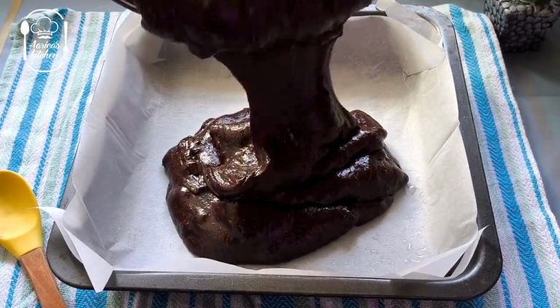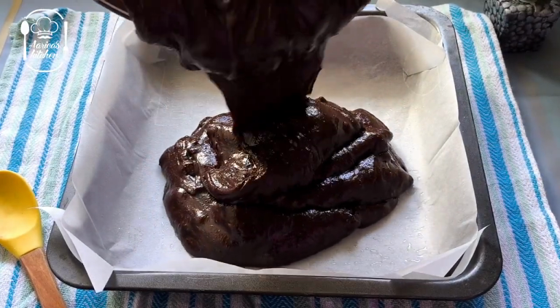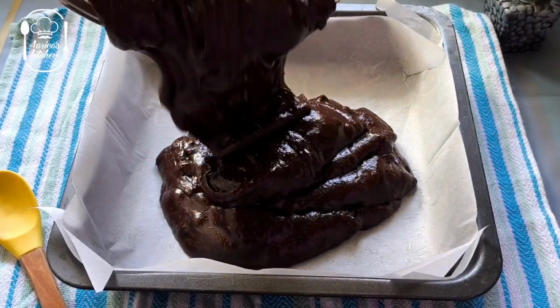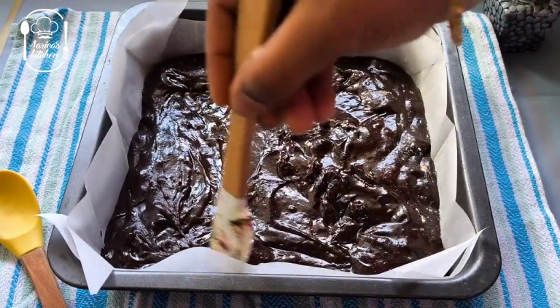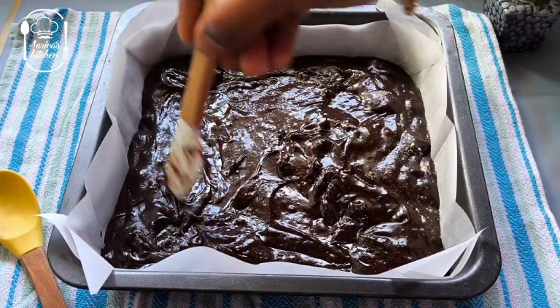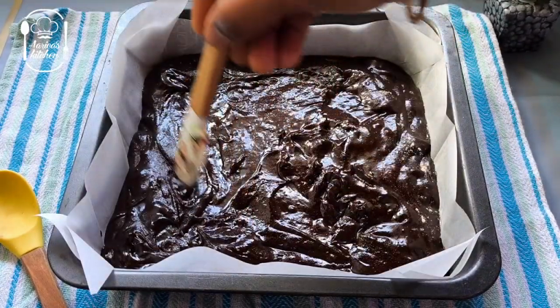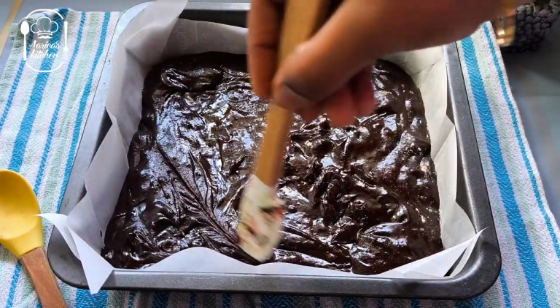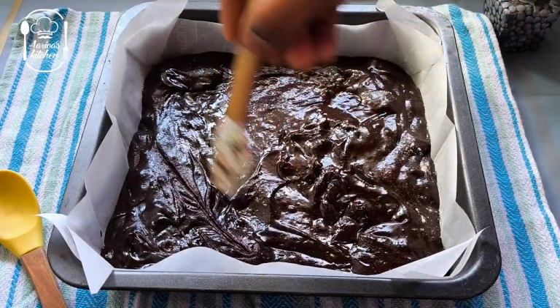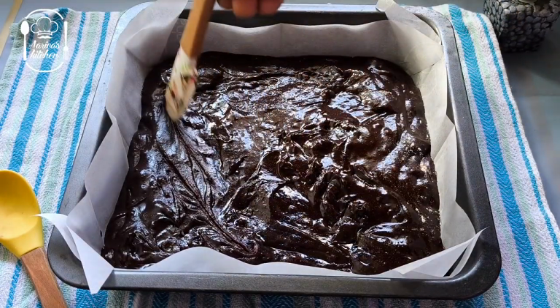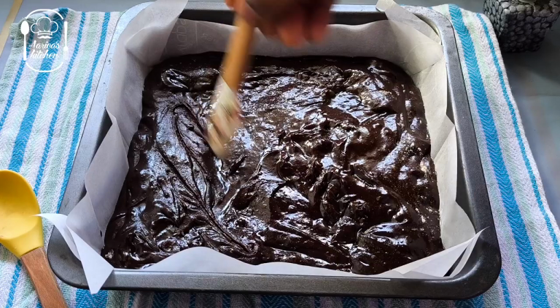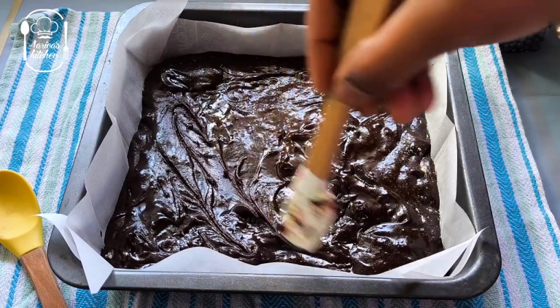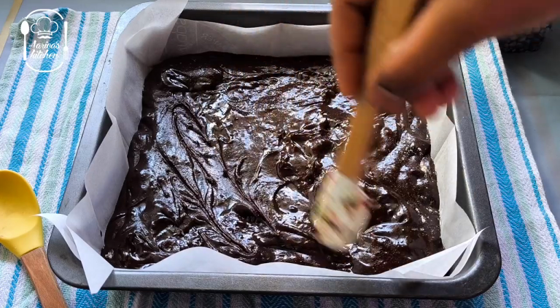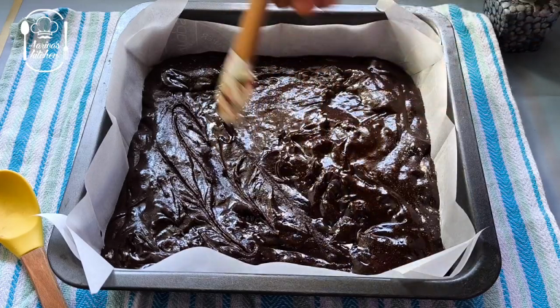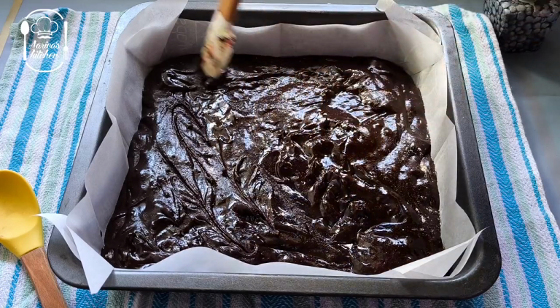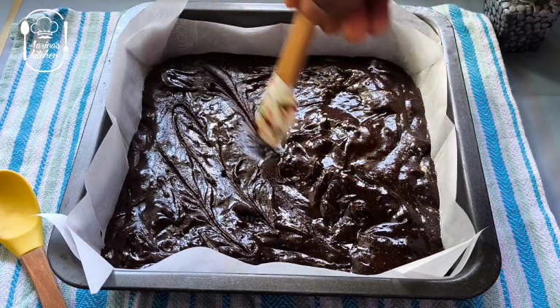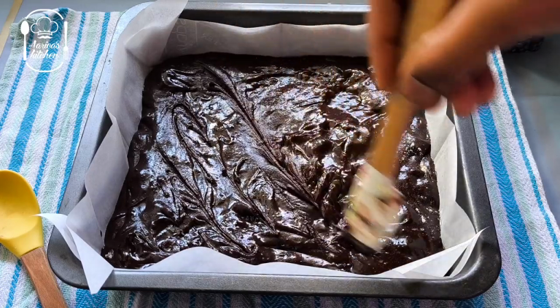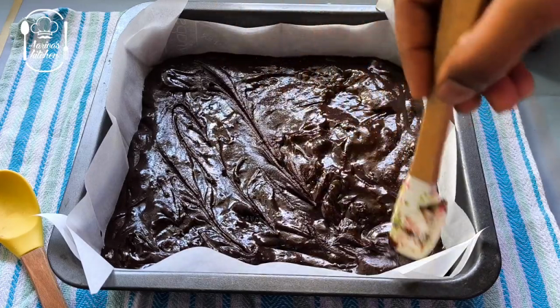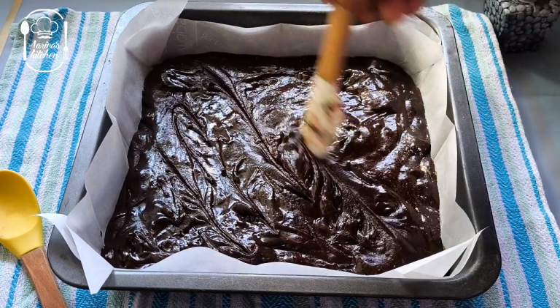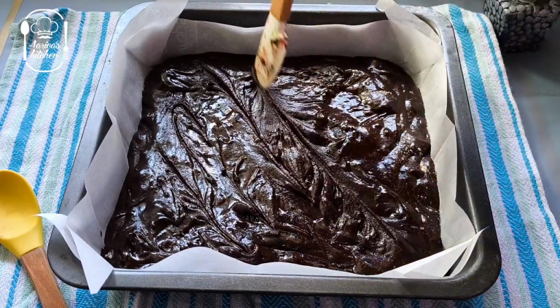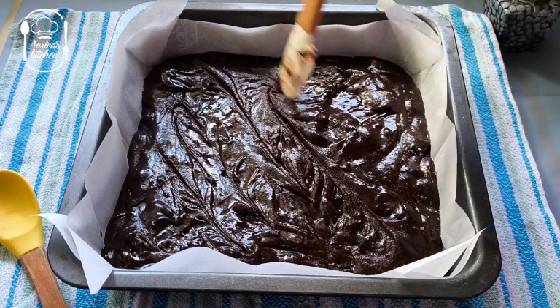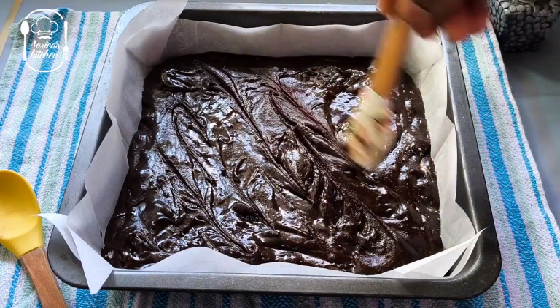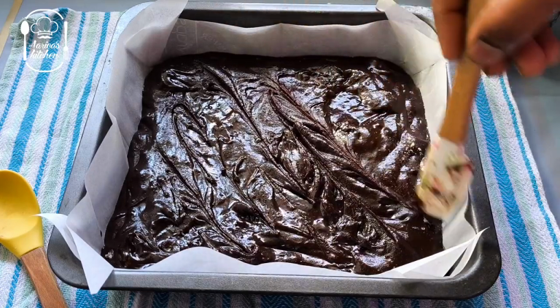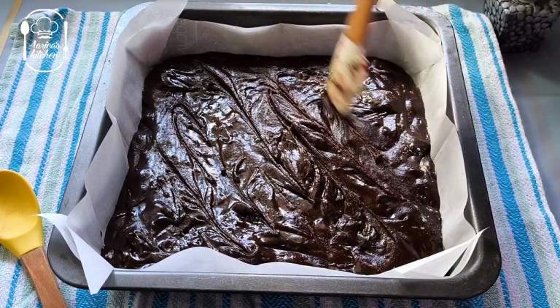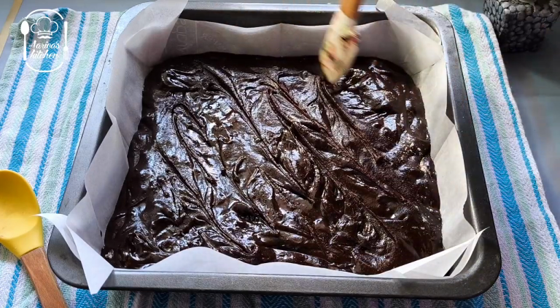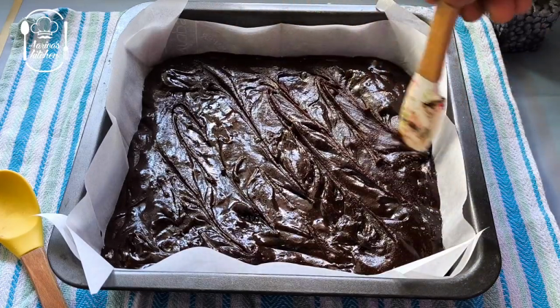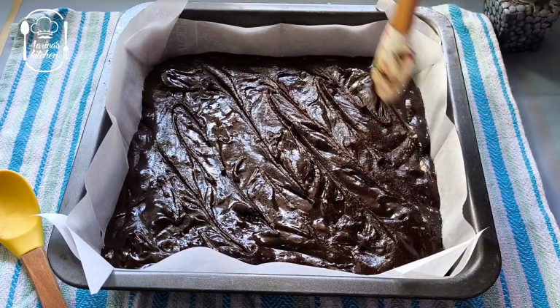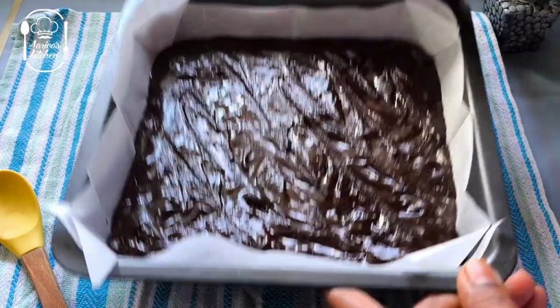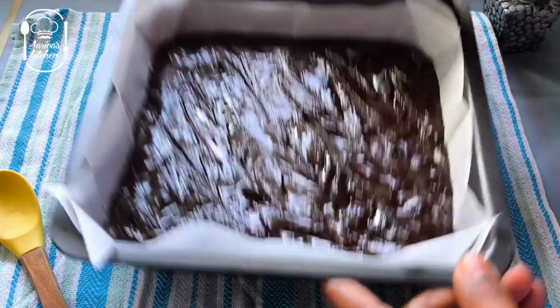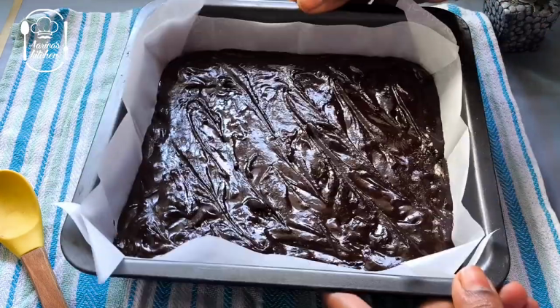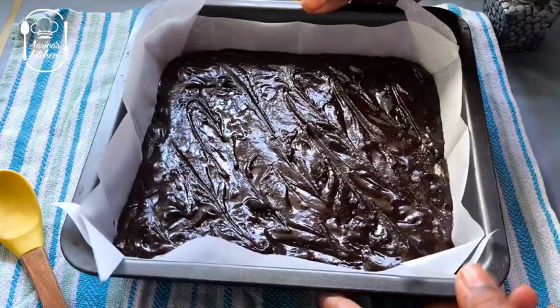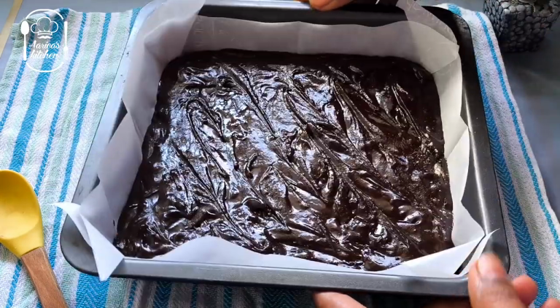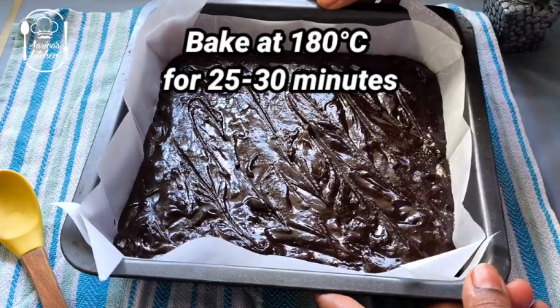Pour it into the baking tray. Bake at 180 degrees Celsius for 25-30 minutes.